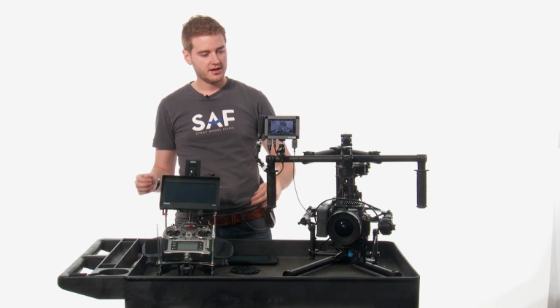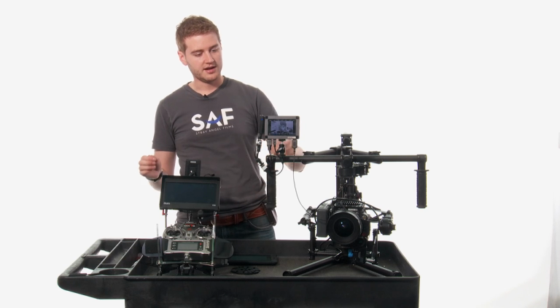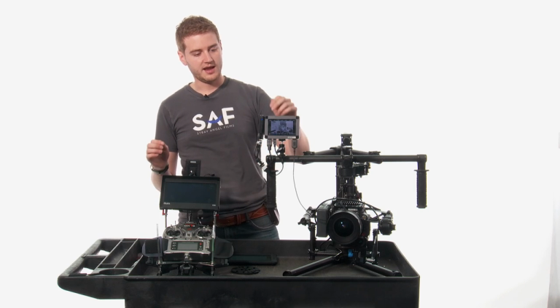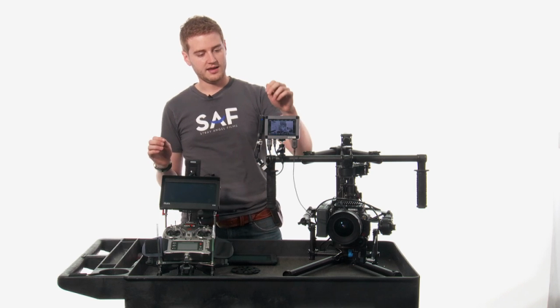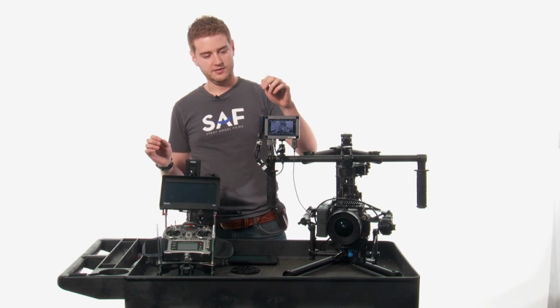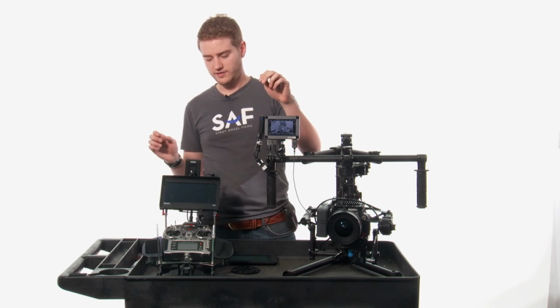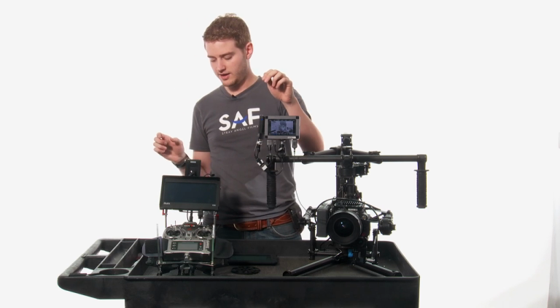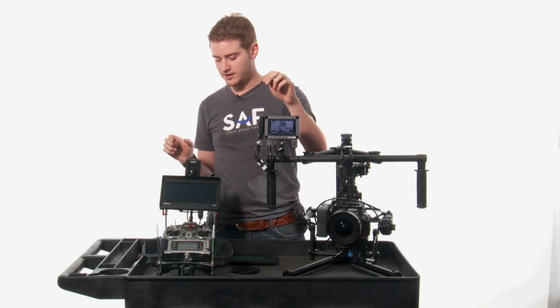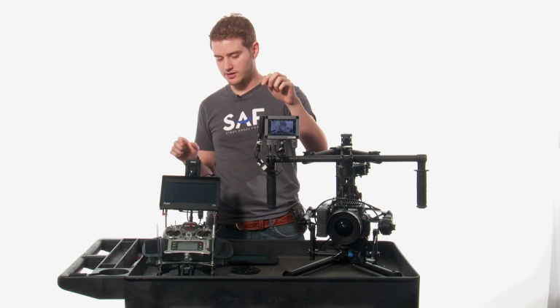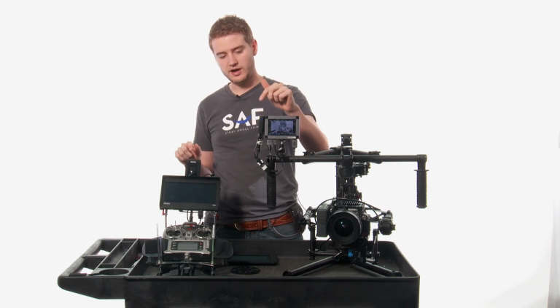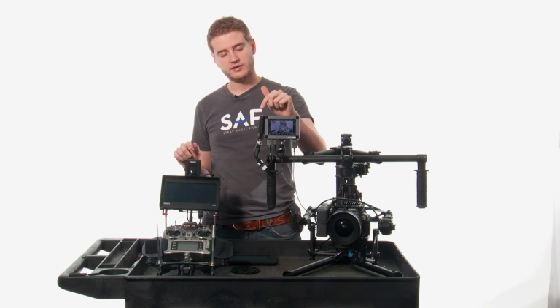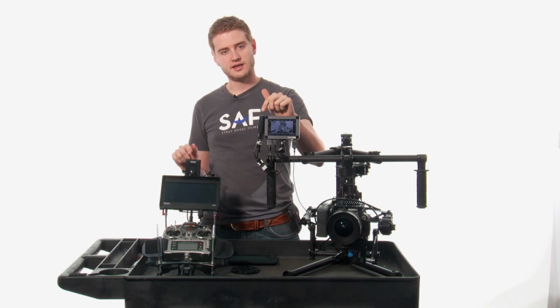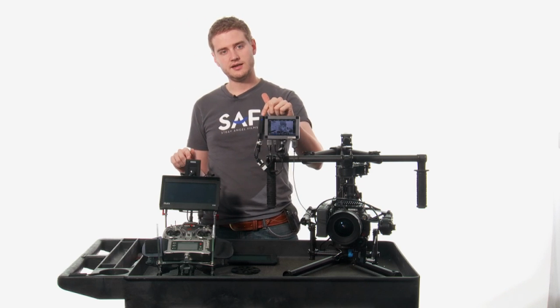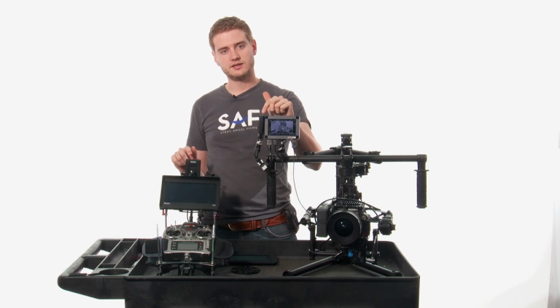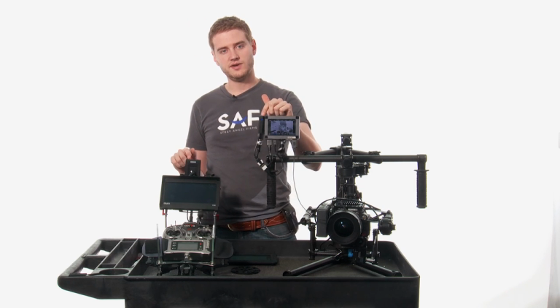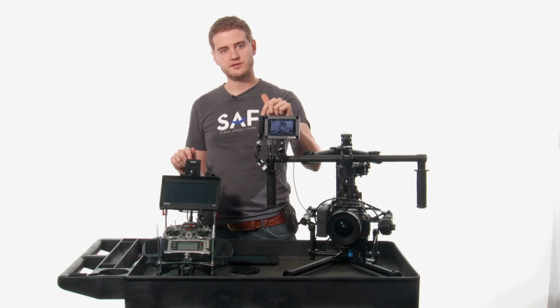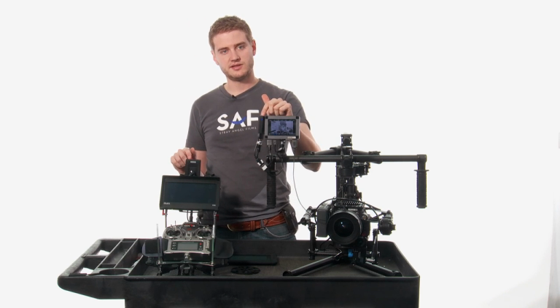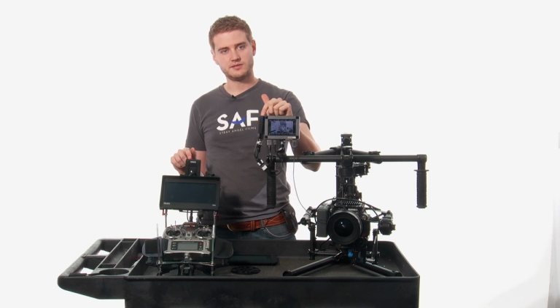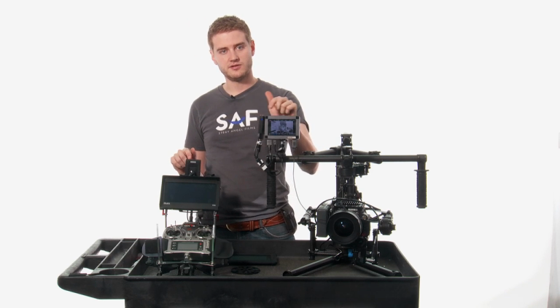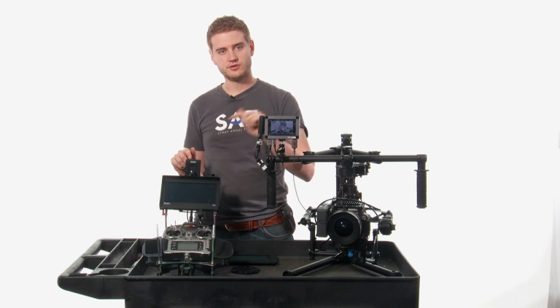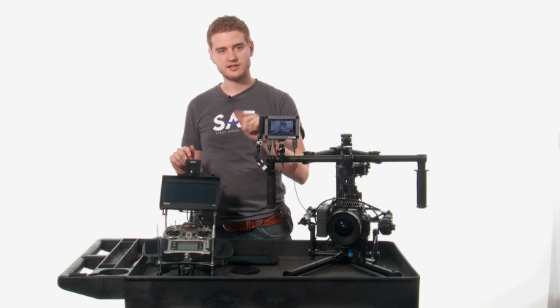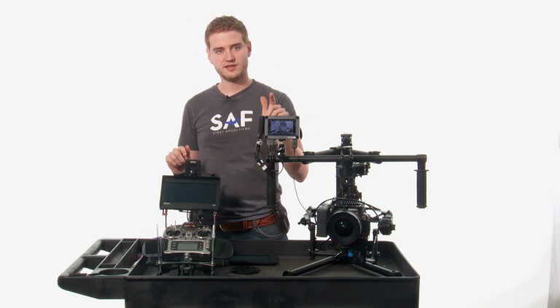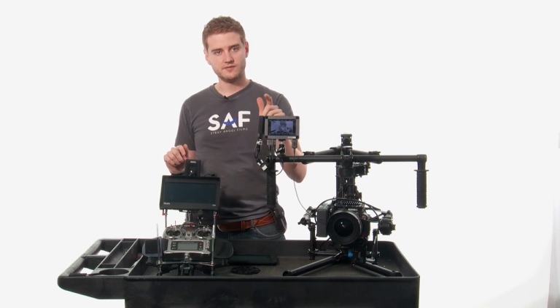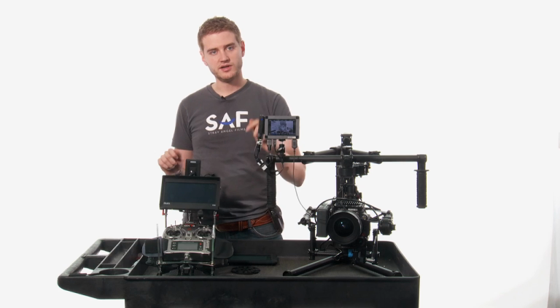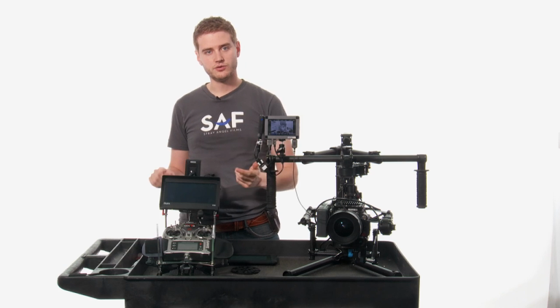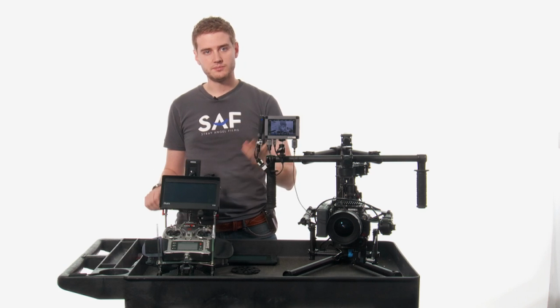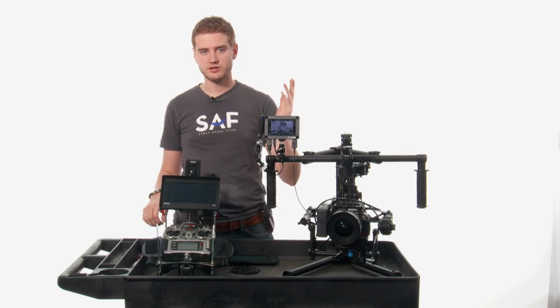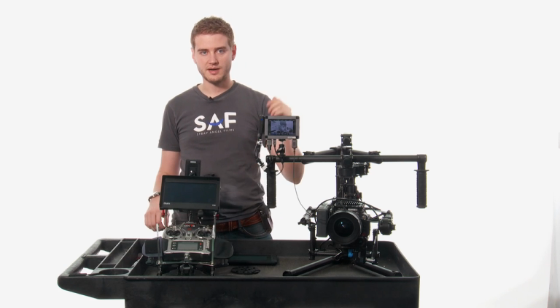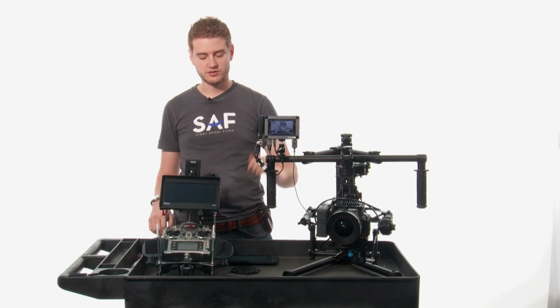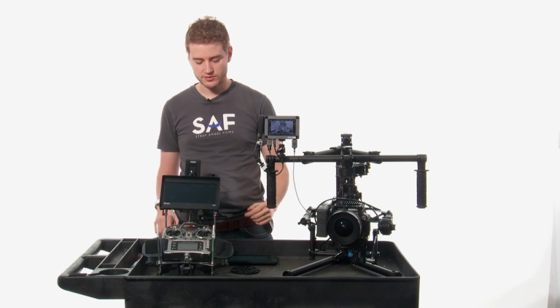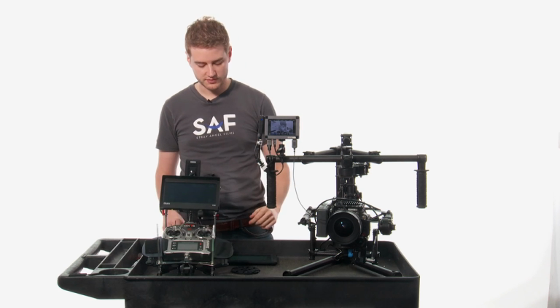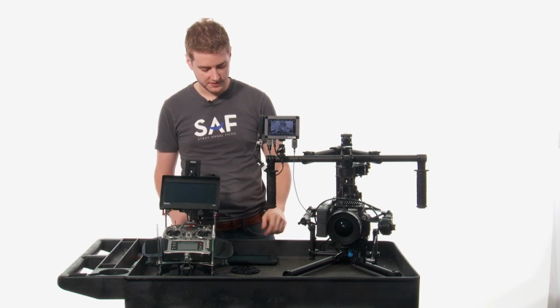We have a wireless IDX video system here to transmit the video up to about 200 feet.